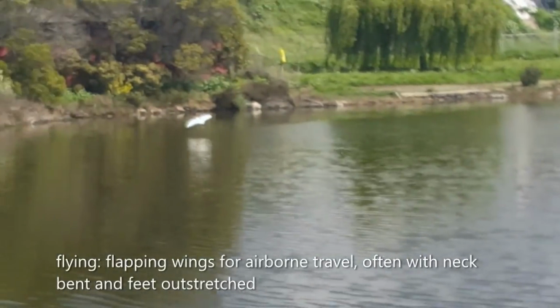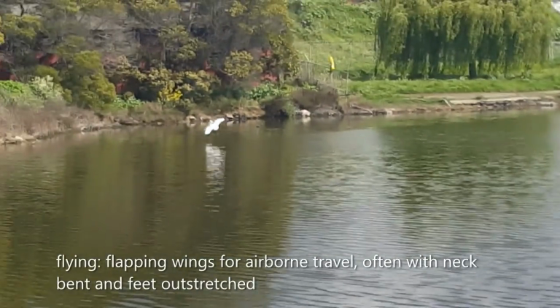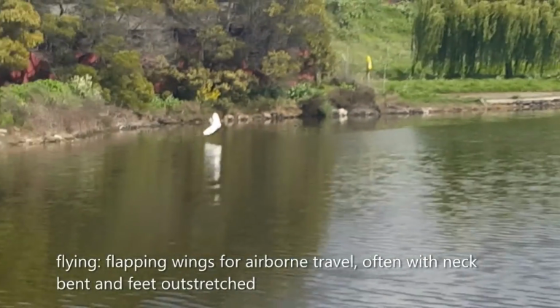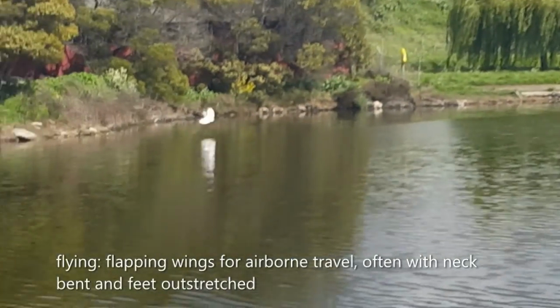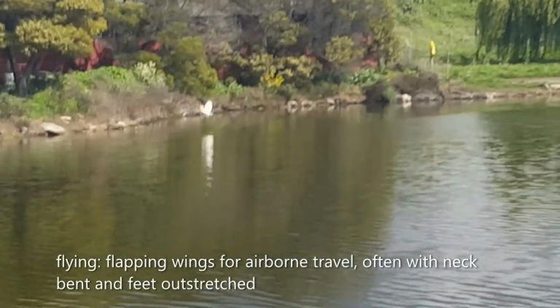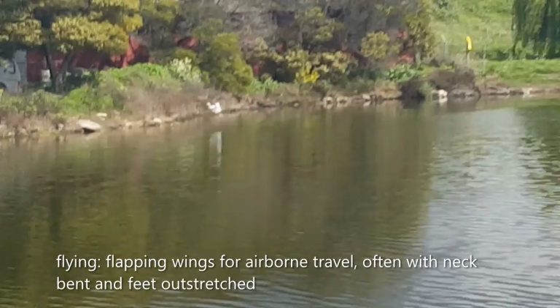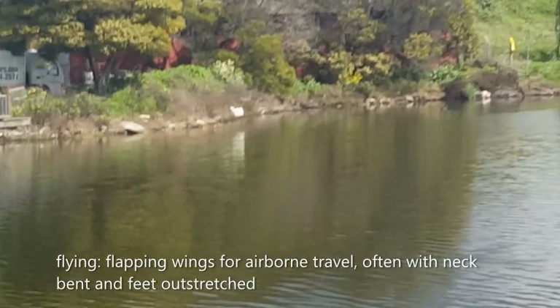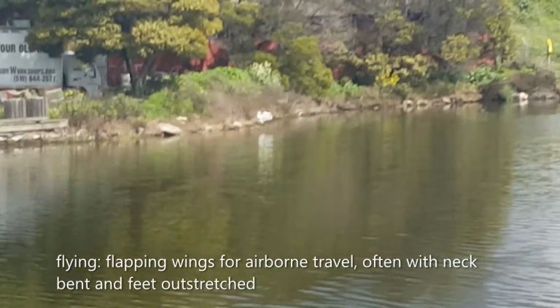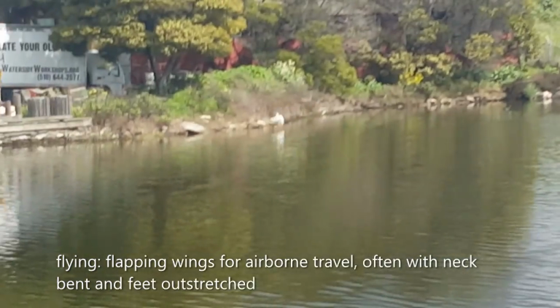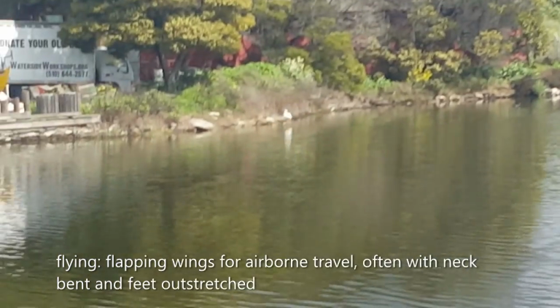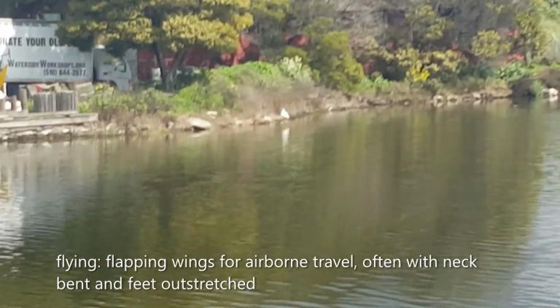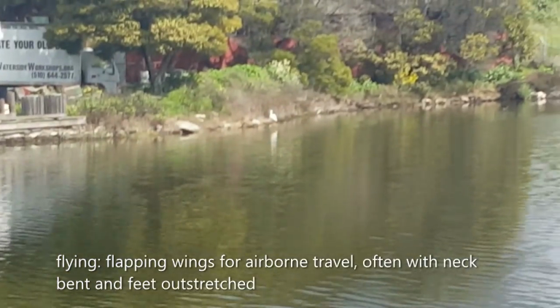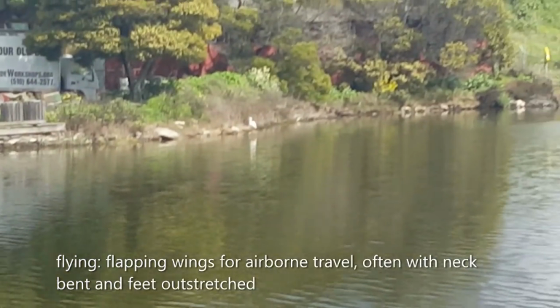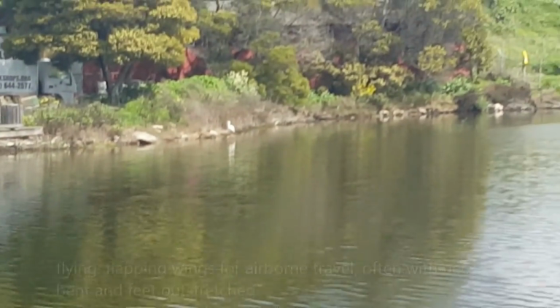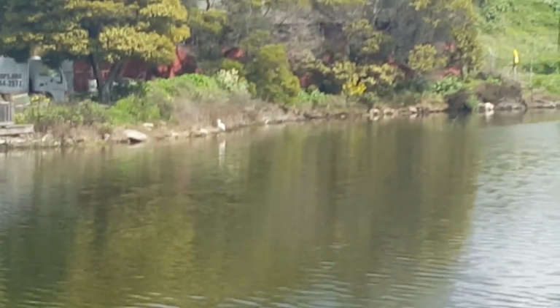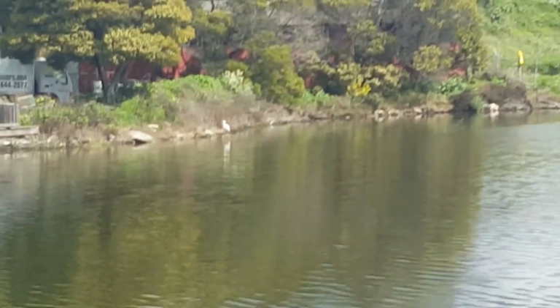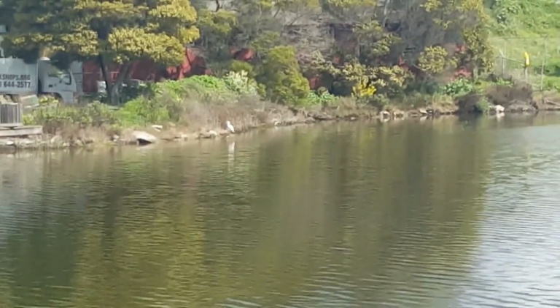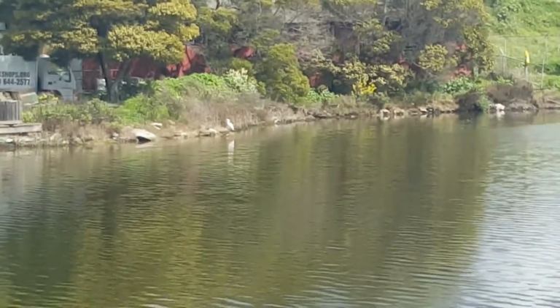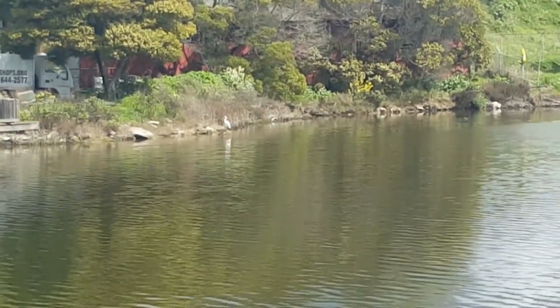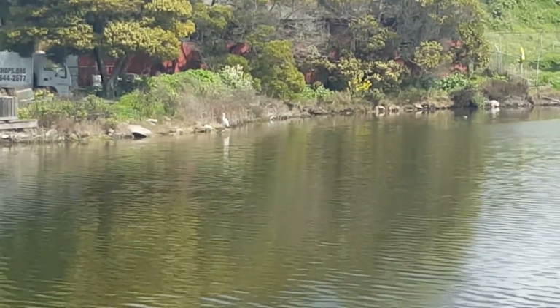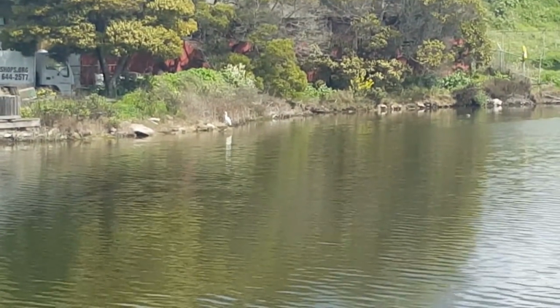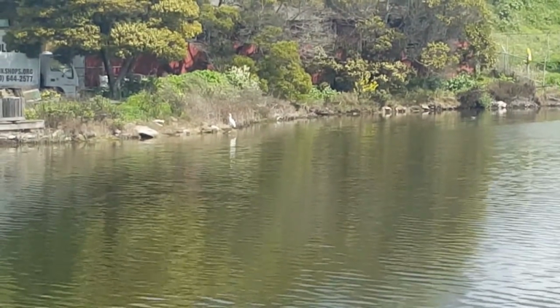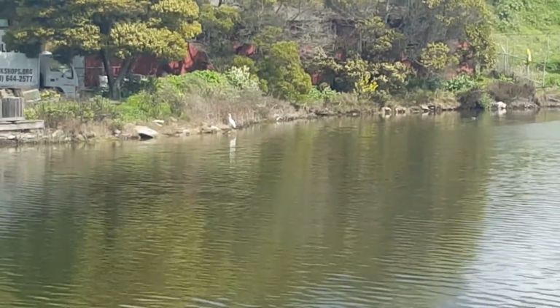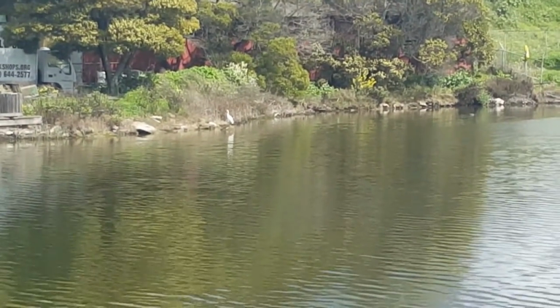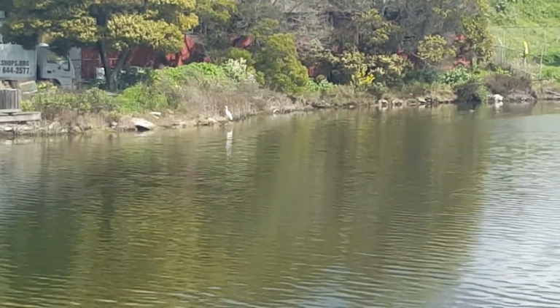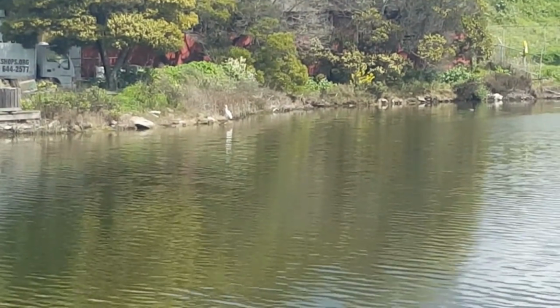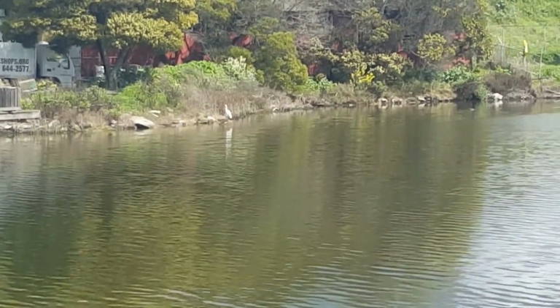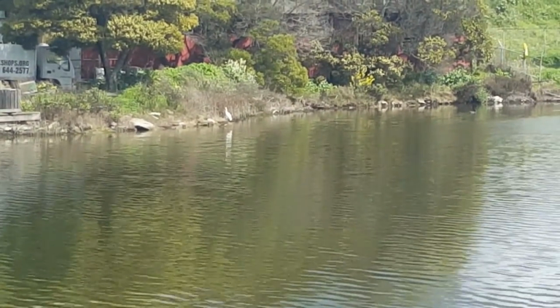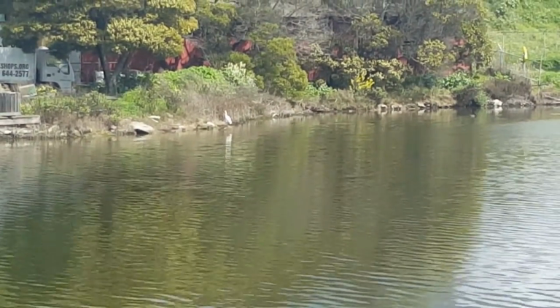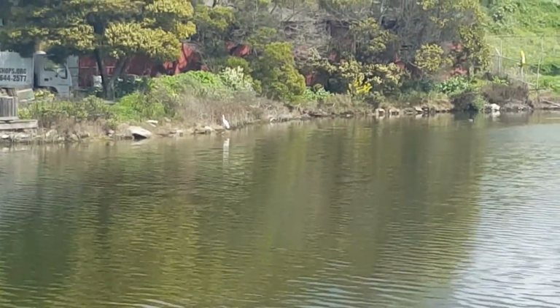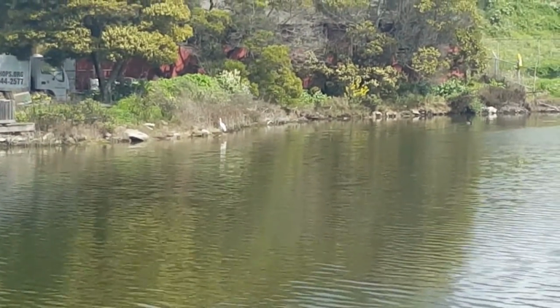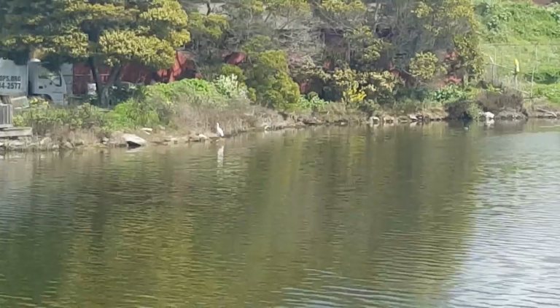Snowy egrets fly with their legs outstretched and necks bent. They can be seen flying close to the water's surface.